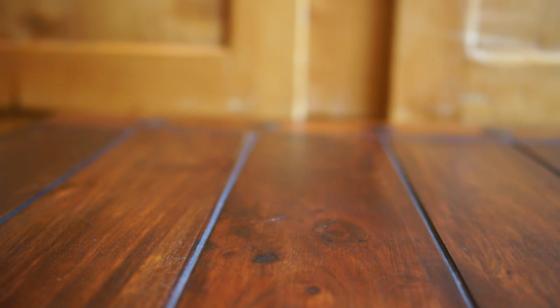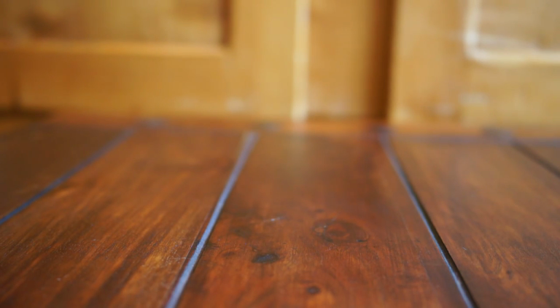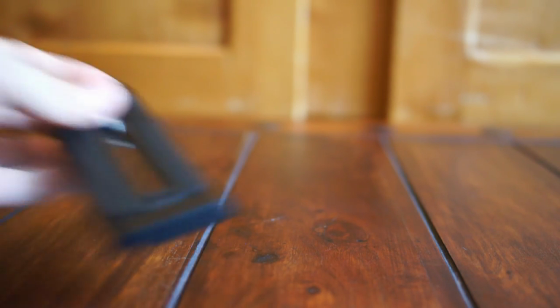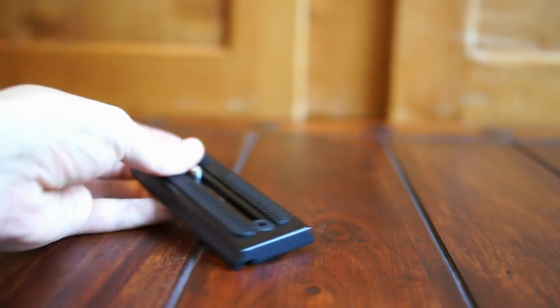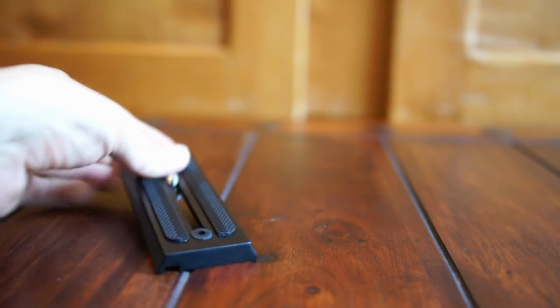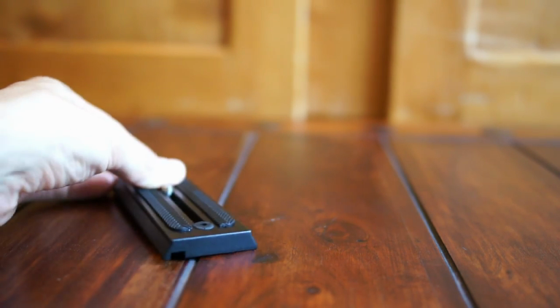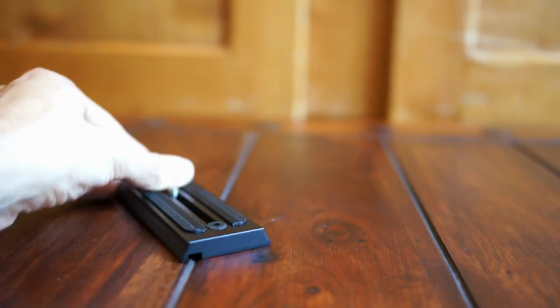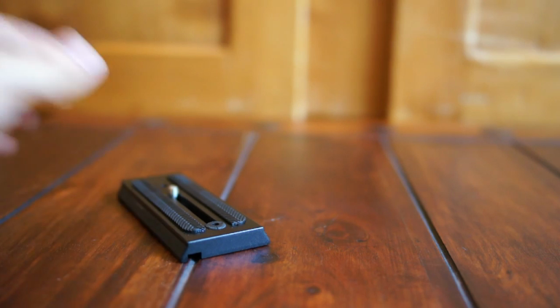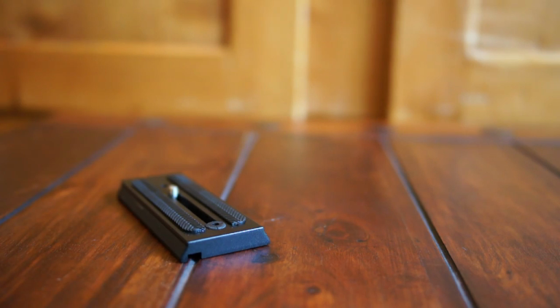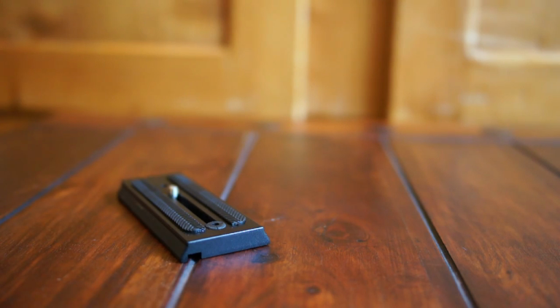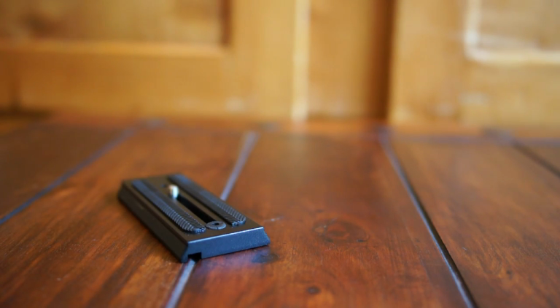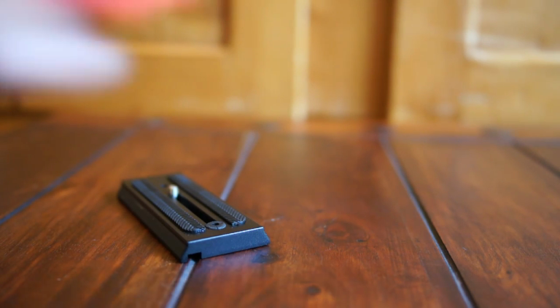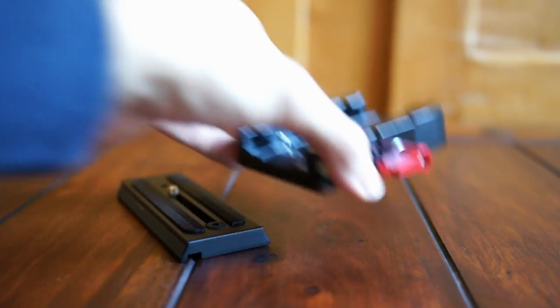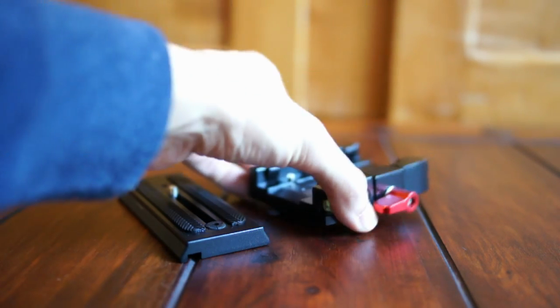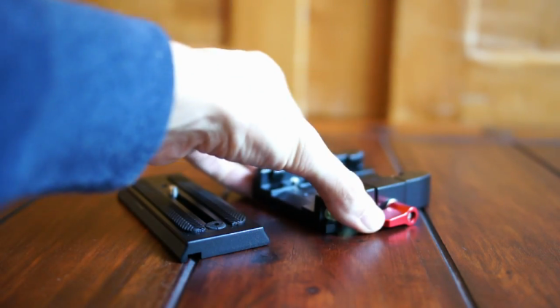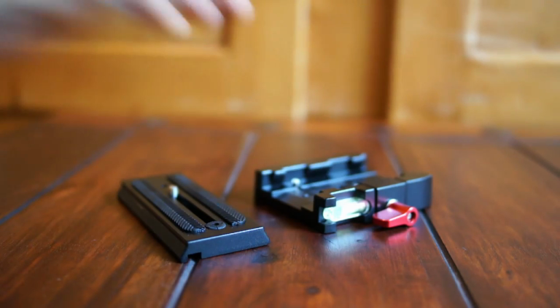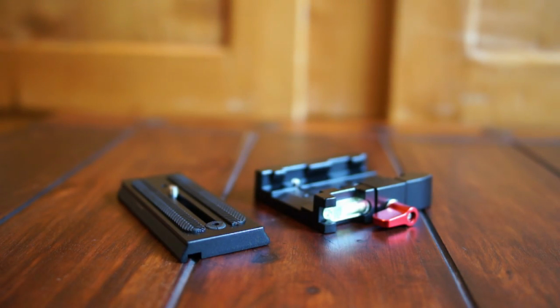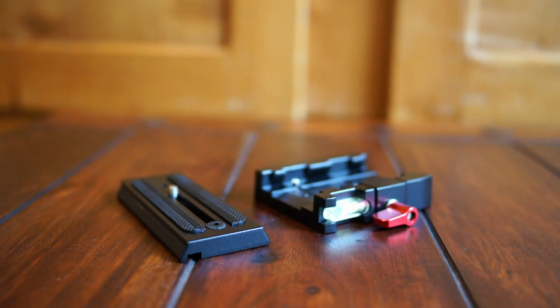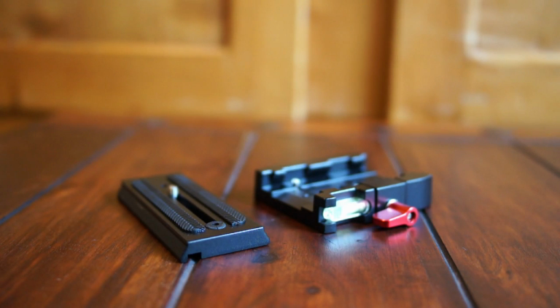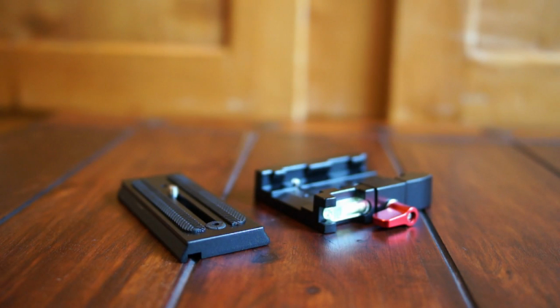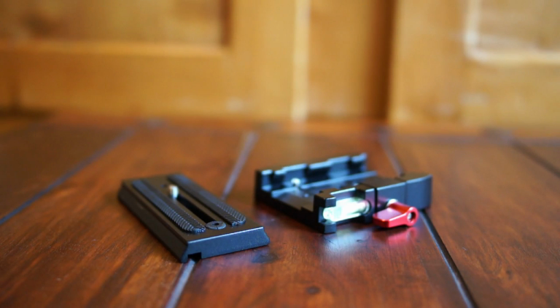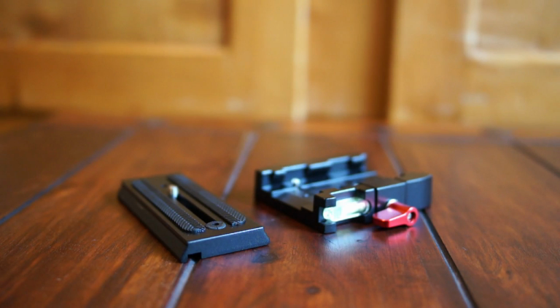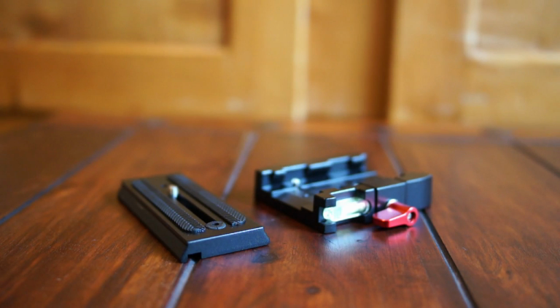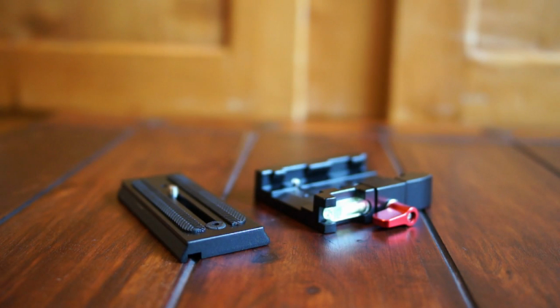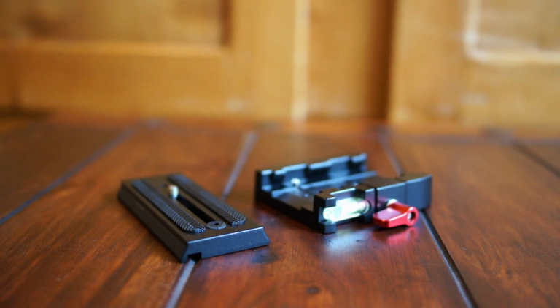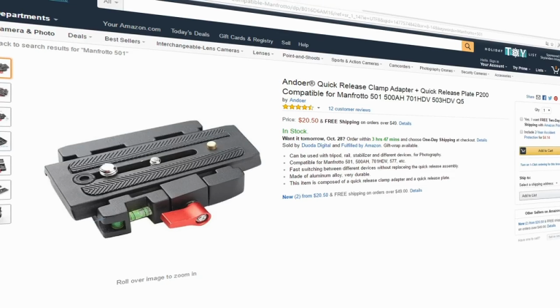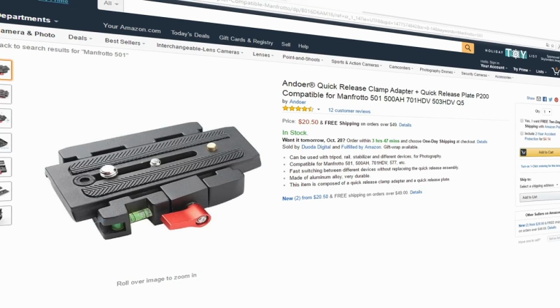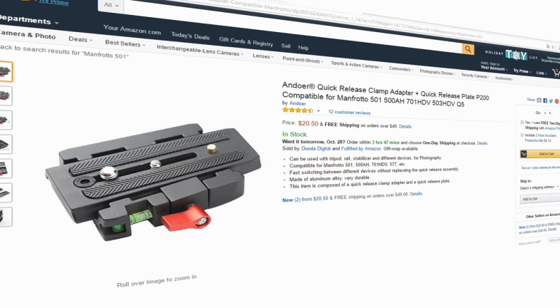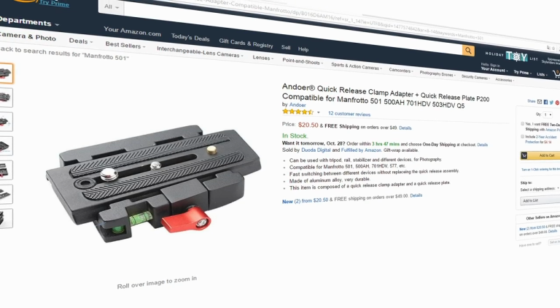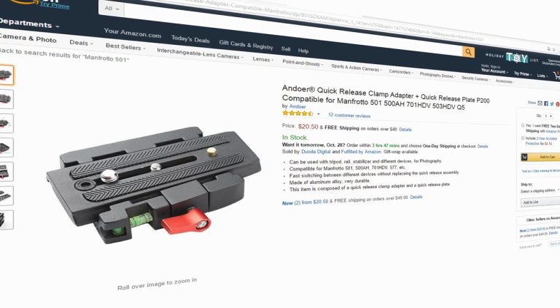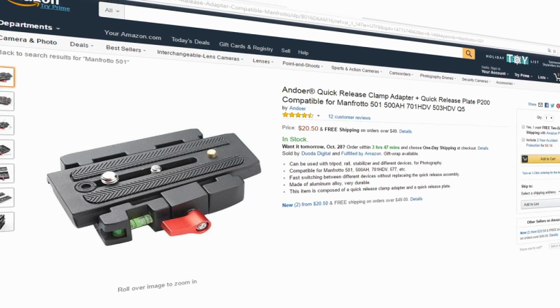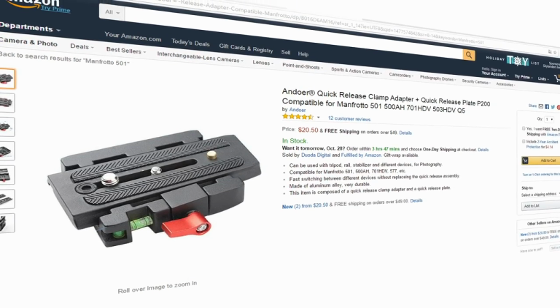Hello everyone! In this video I would like to show you the quick release plate I'm using with my Xium crane gimbal. I got it for 20 bucks on Amazon.